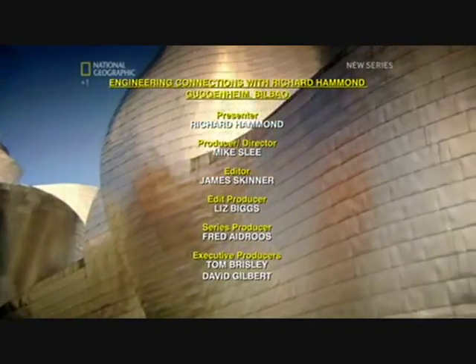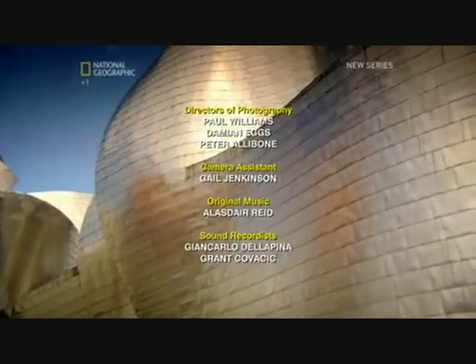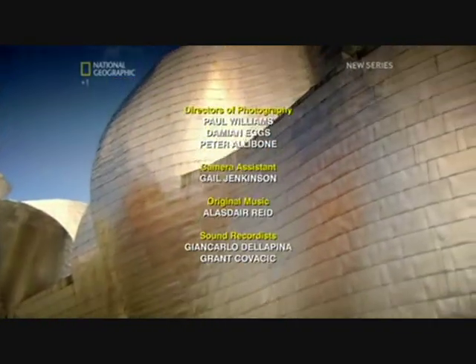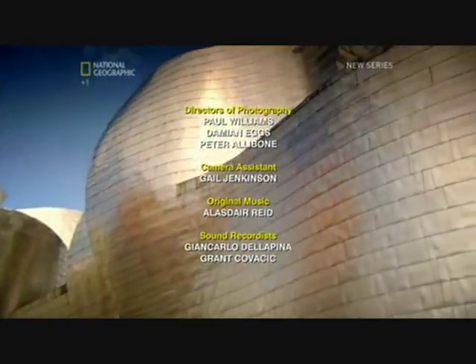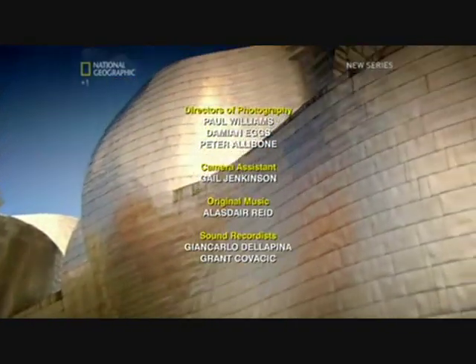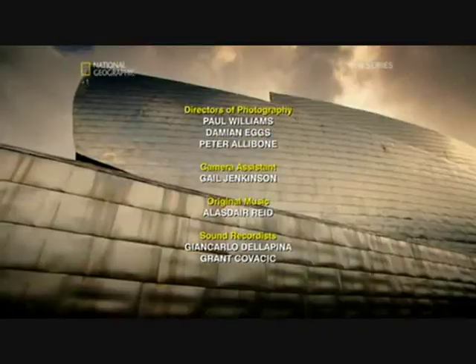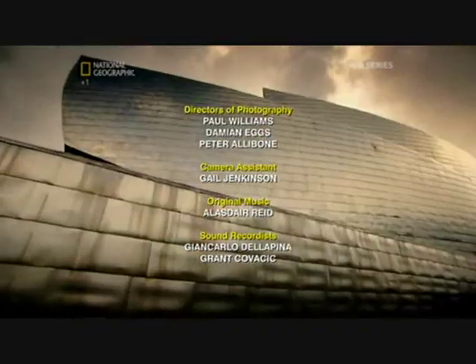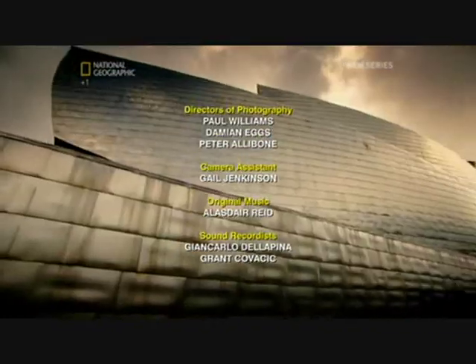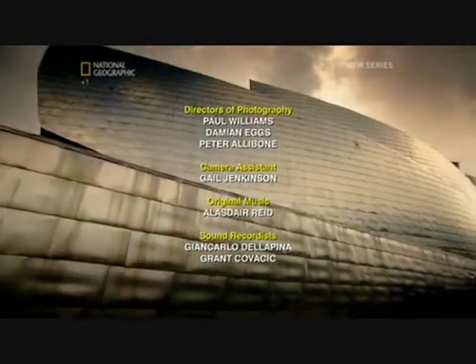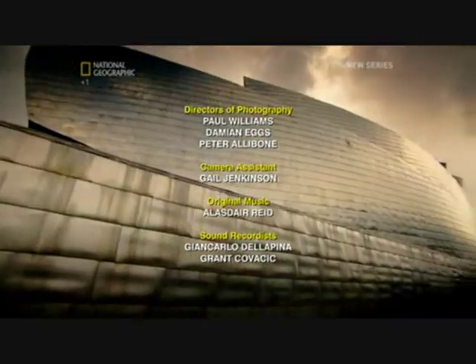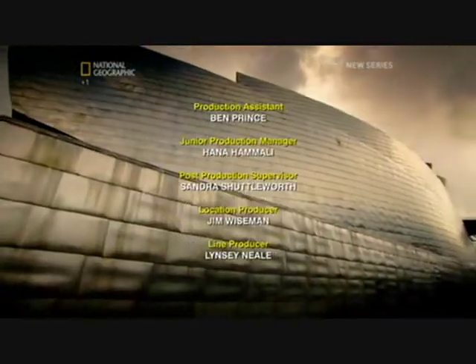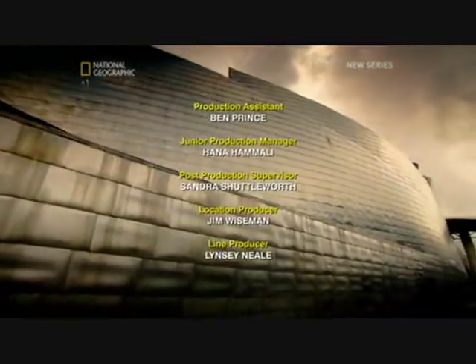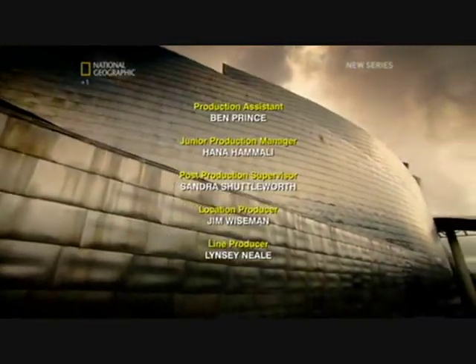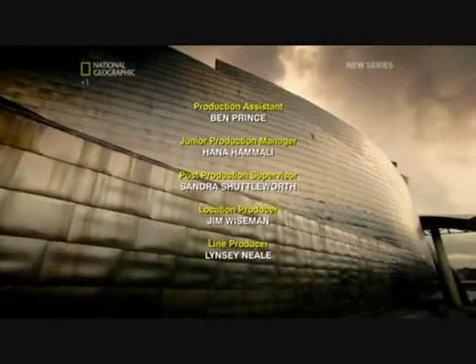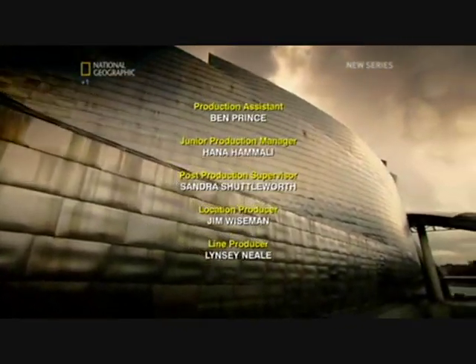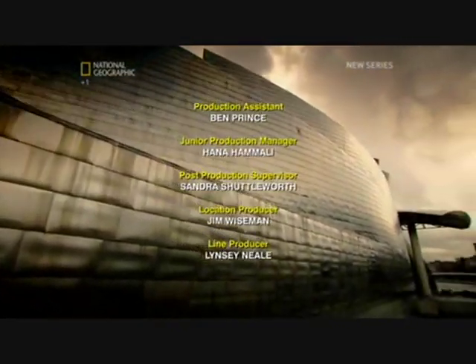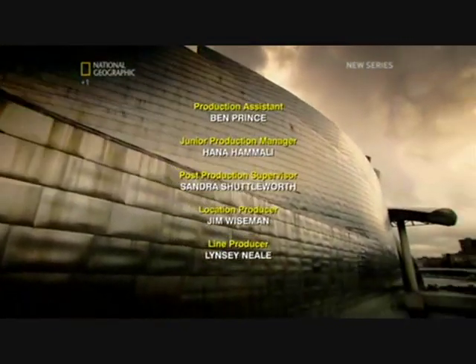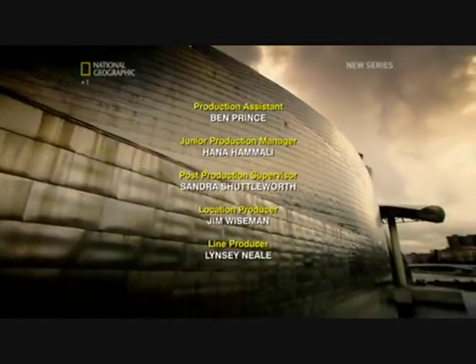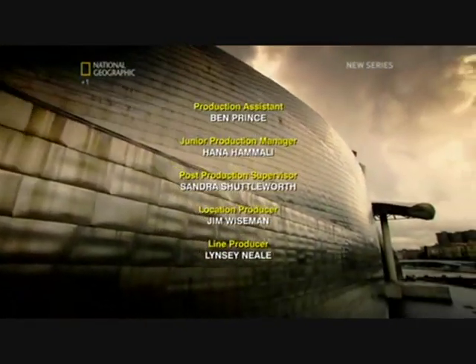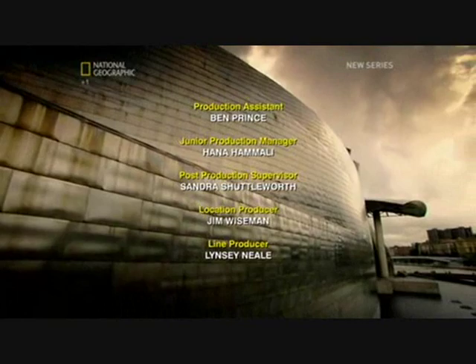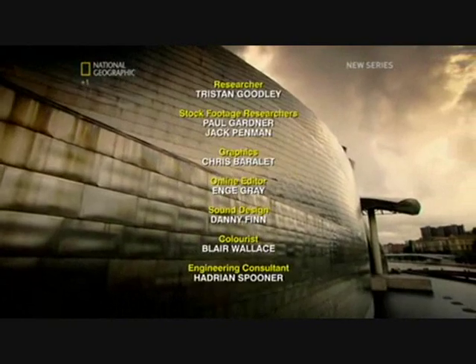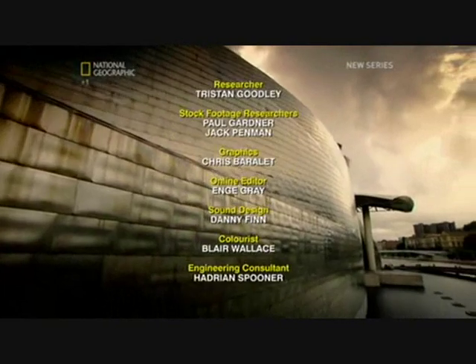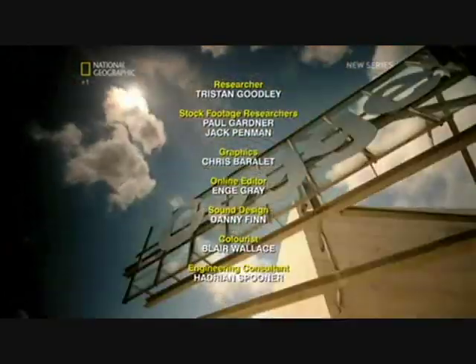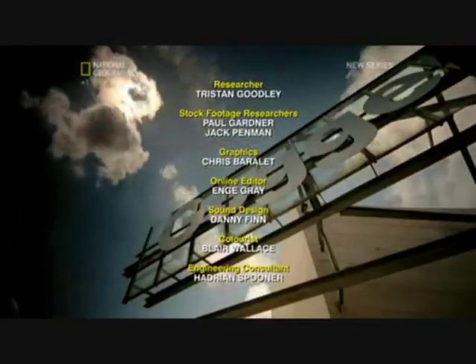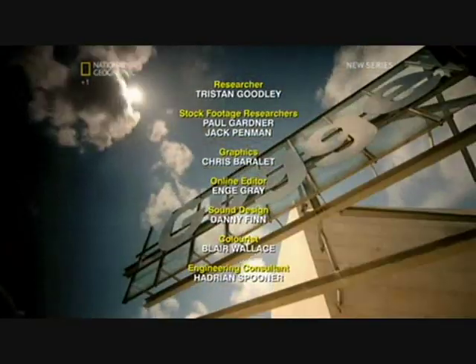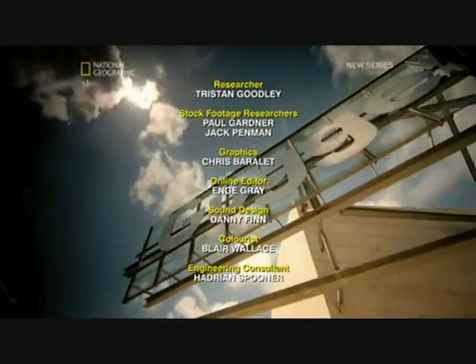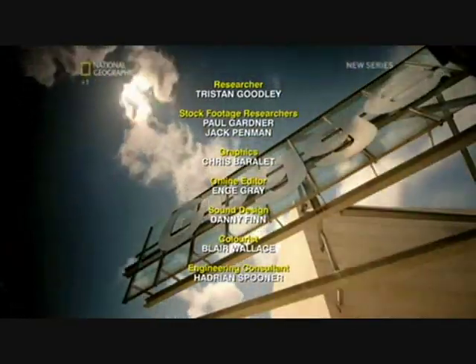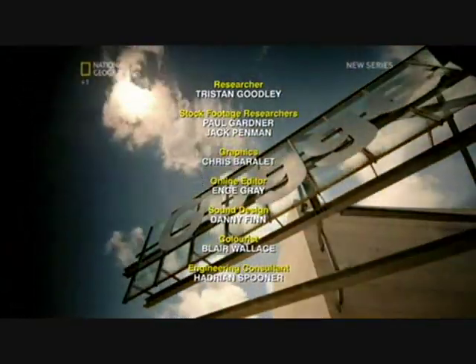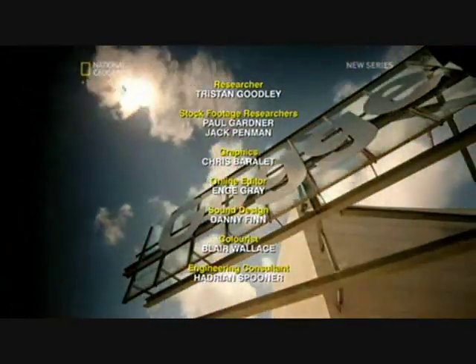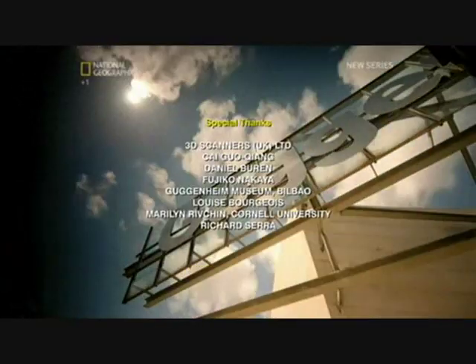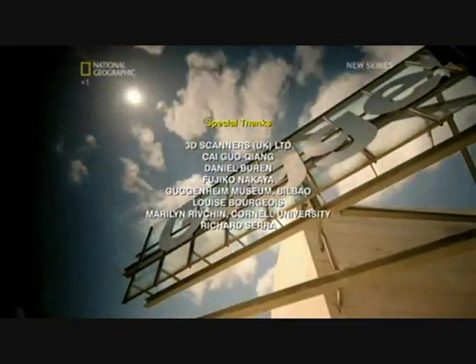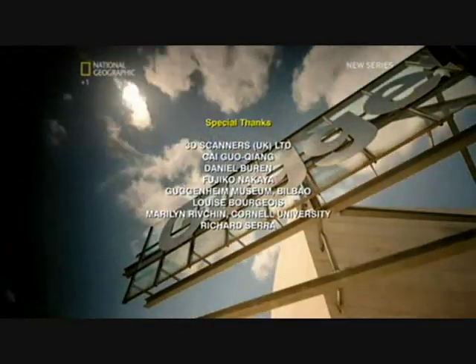Don't miss the next brand new Richard Hammond's Engineering Connections at the new time of 9pm on Sunday.